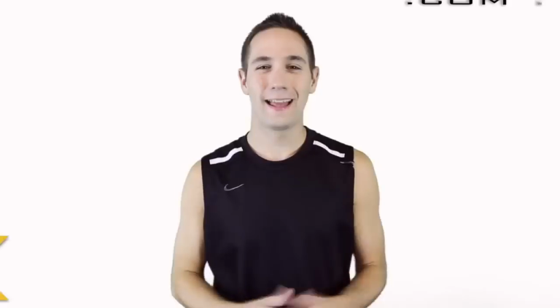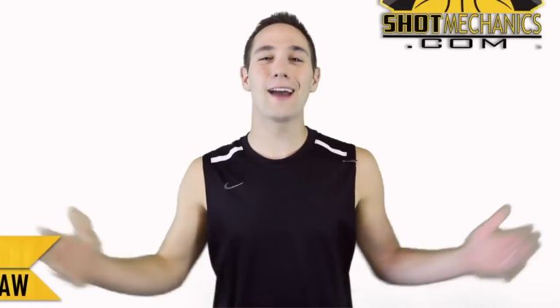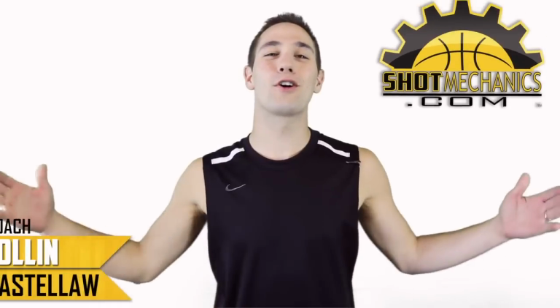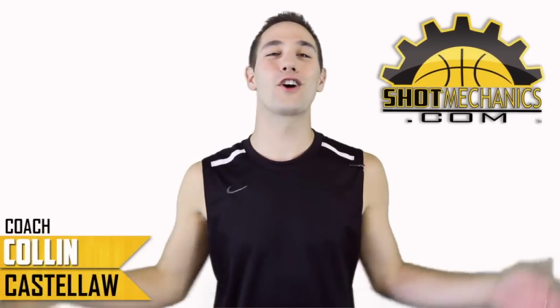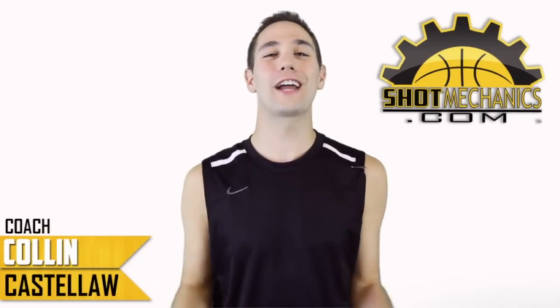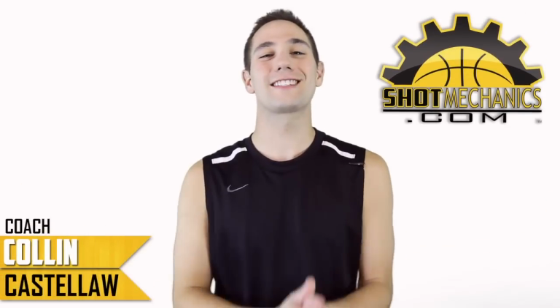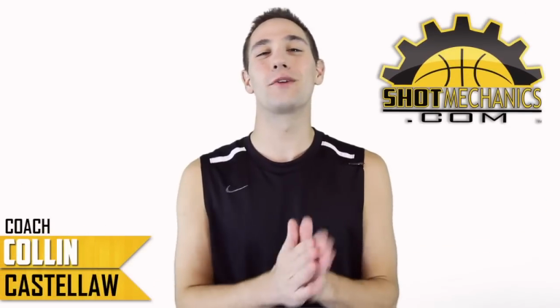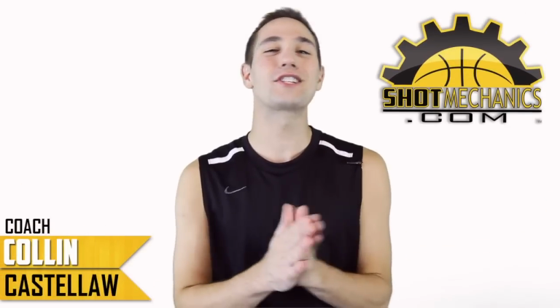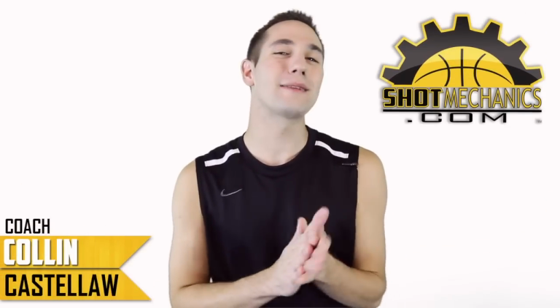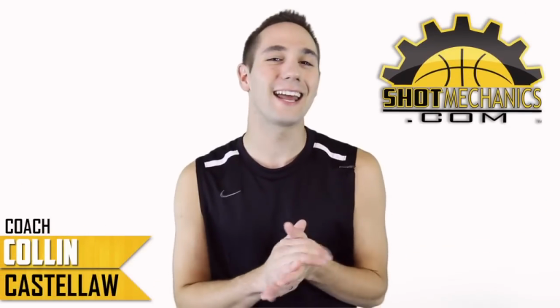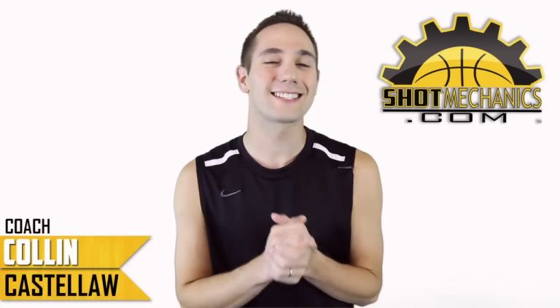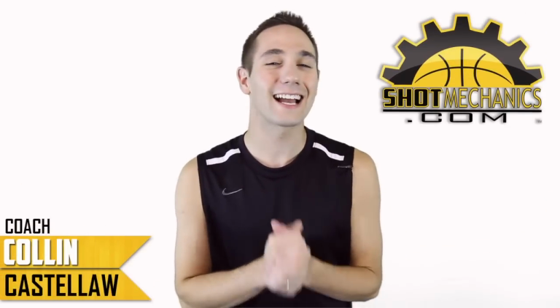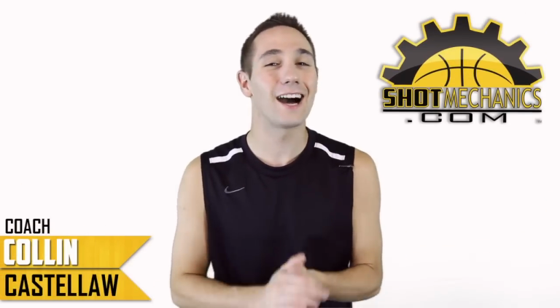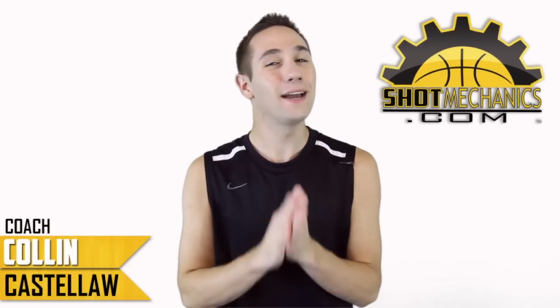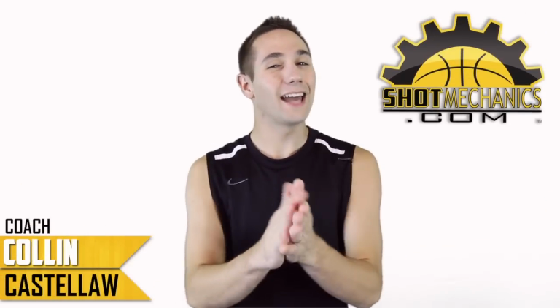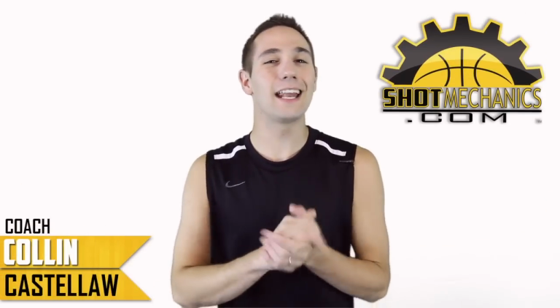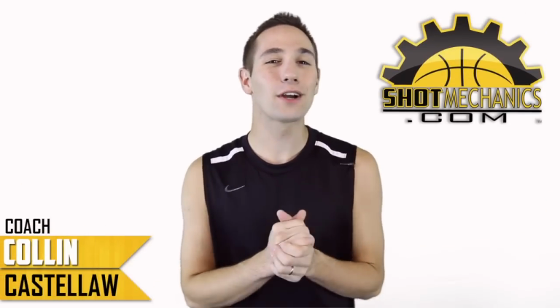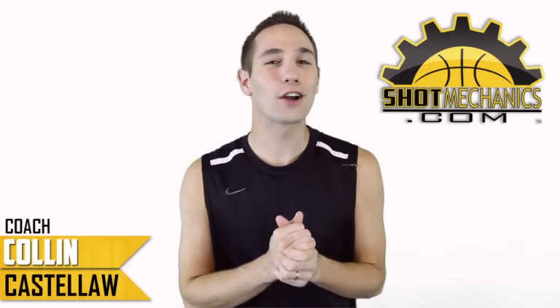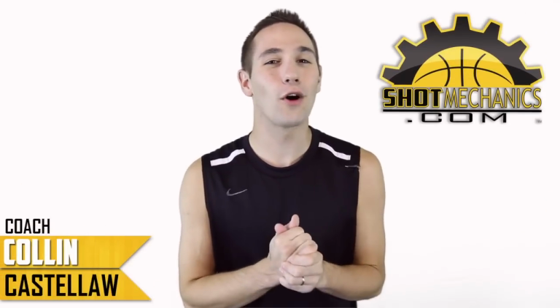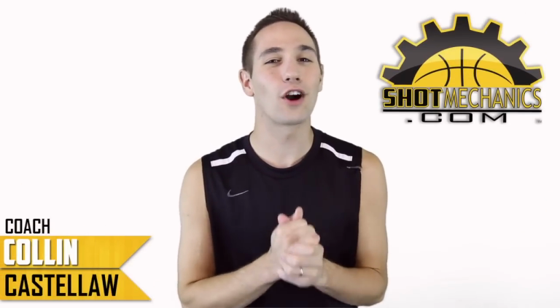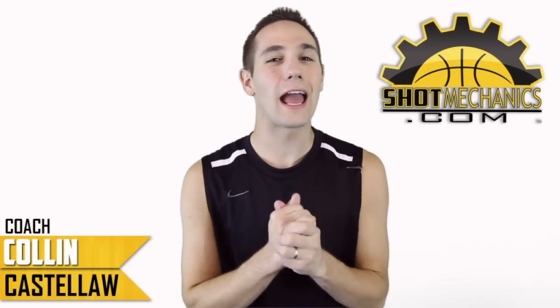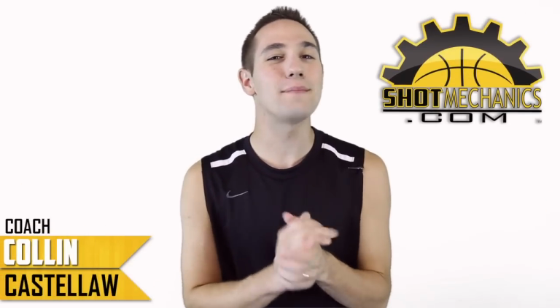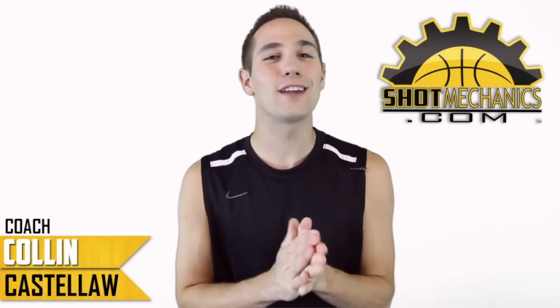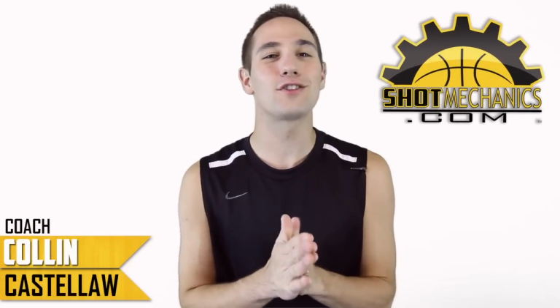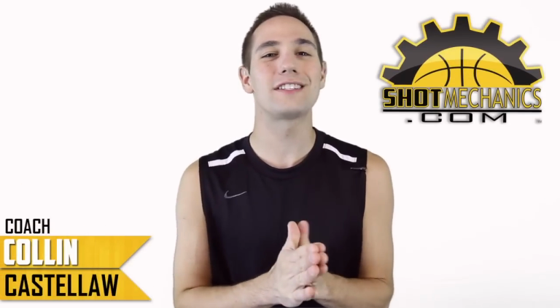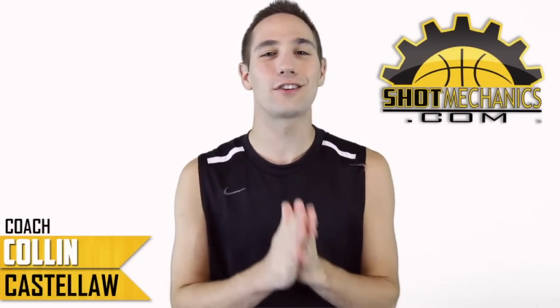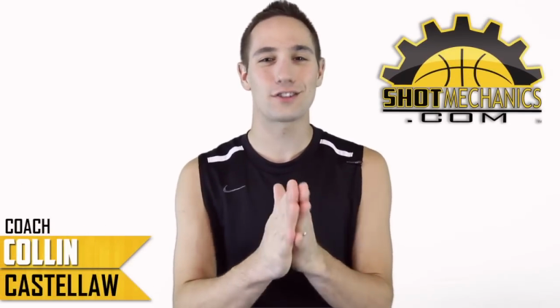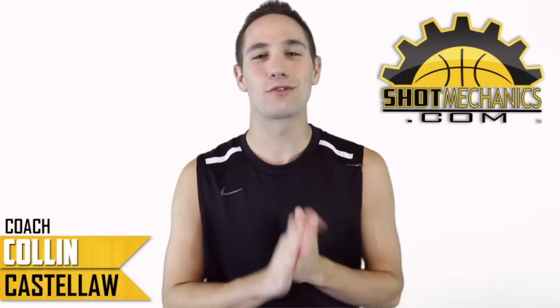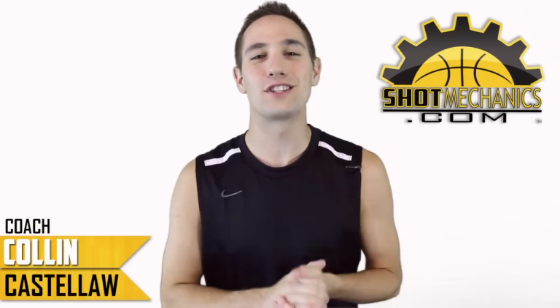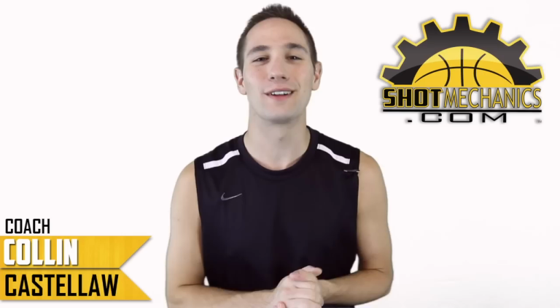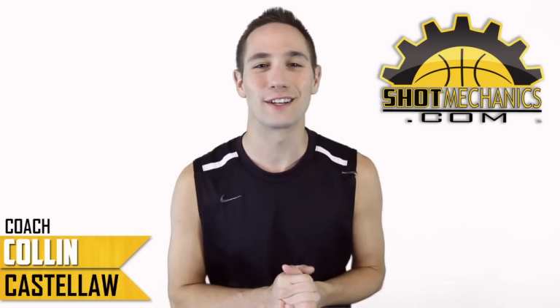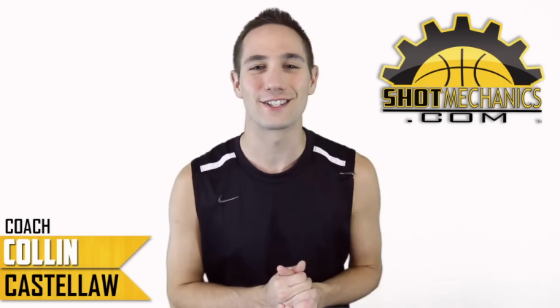Hey, I'm Coach Collin Castello with ShotMechanics.com, and today we're going to go over our NBA Shooting Secrets Reggie Miller Edition.